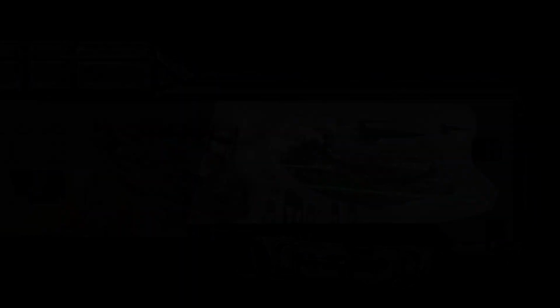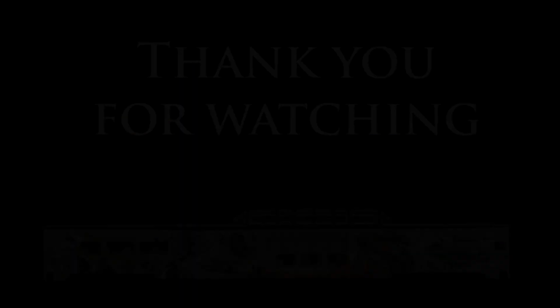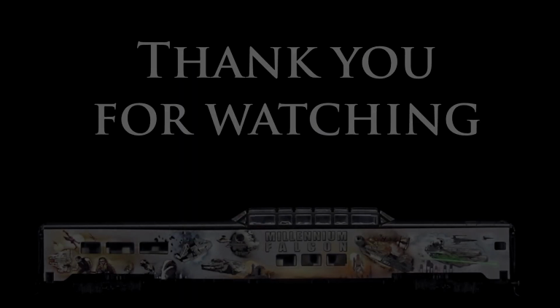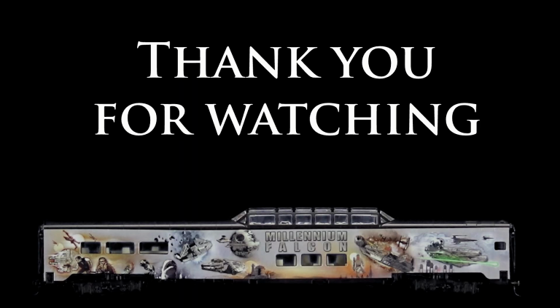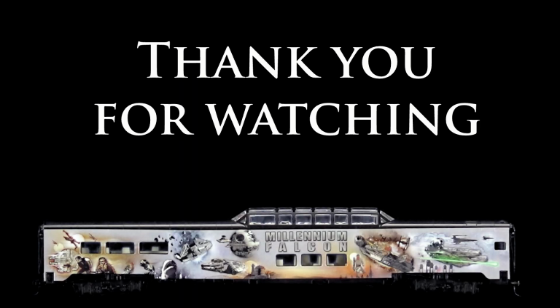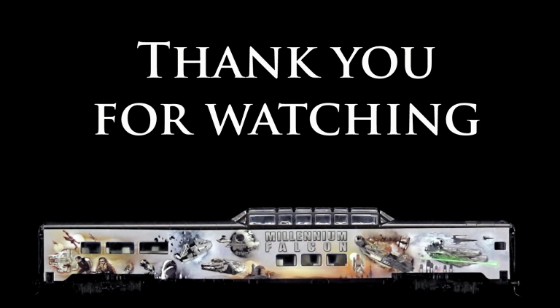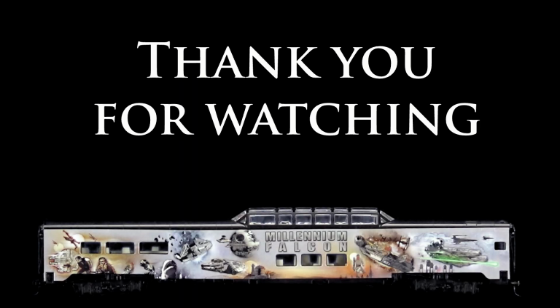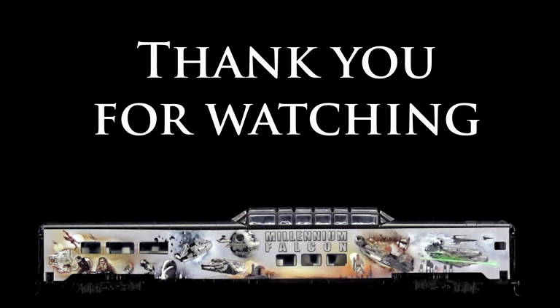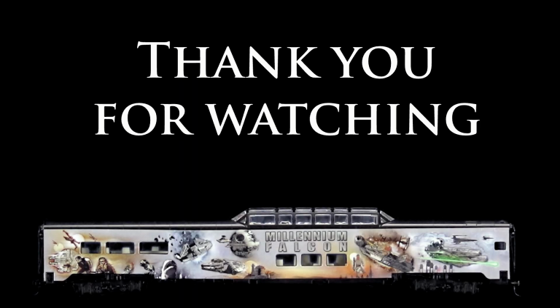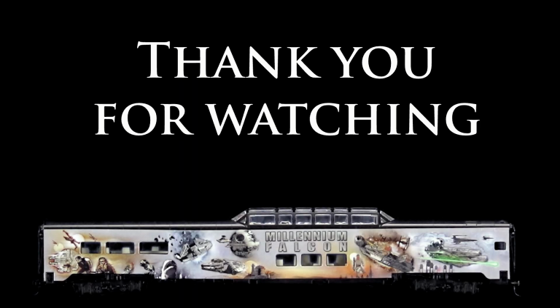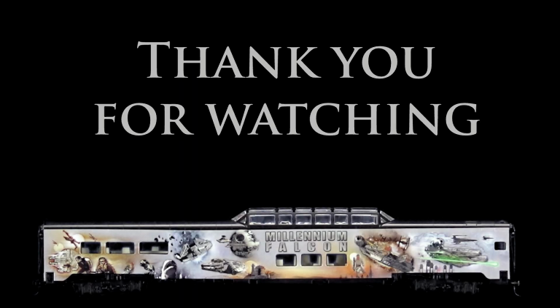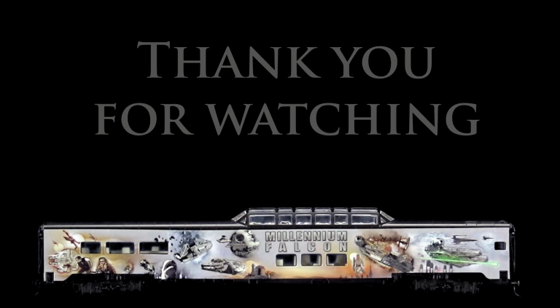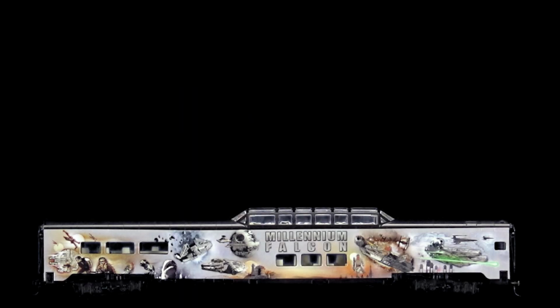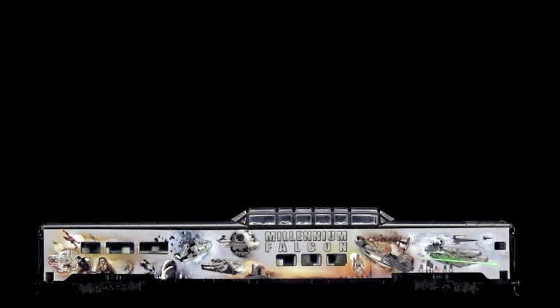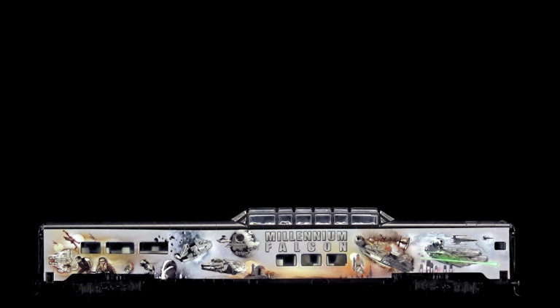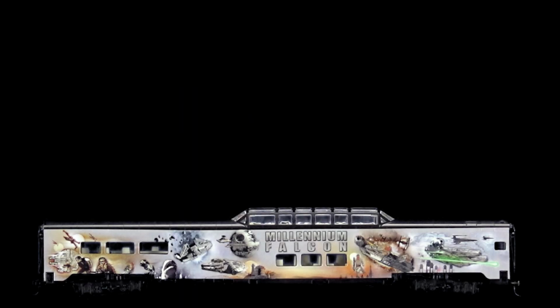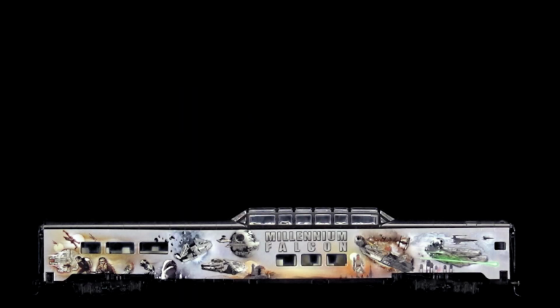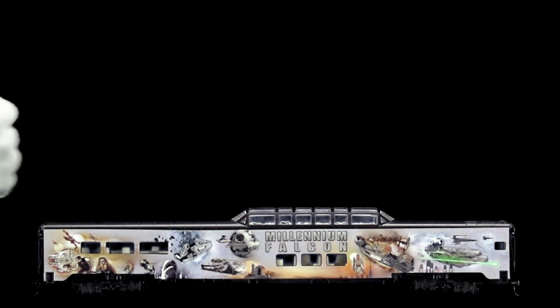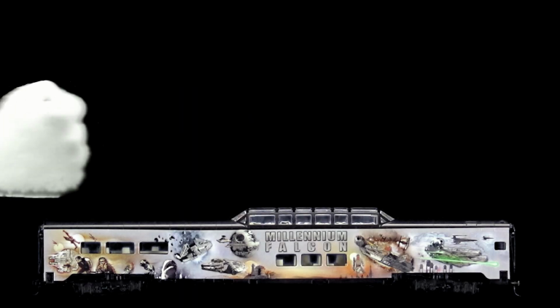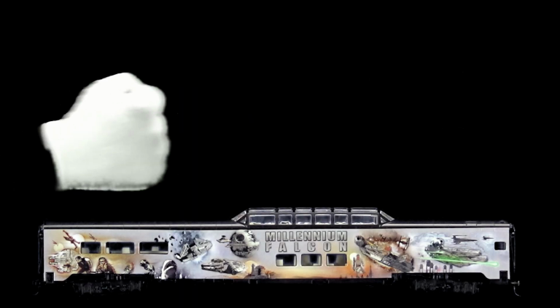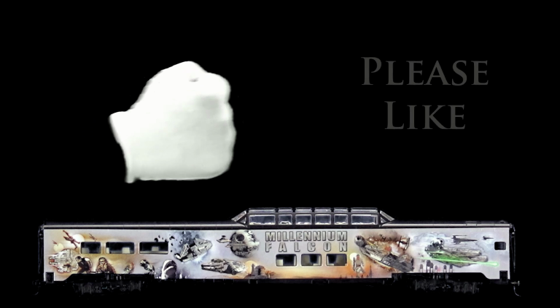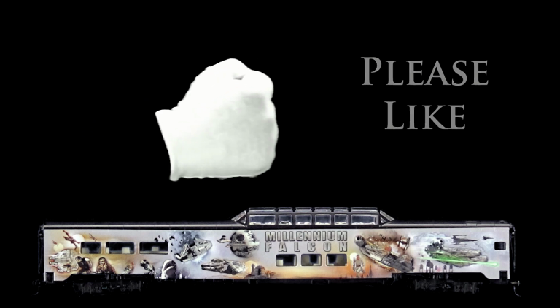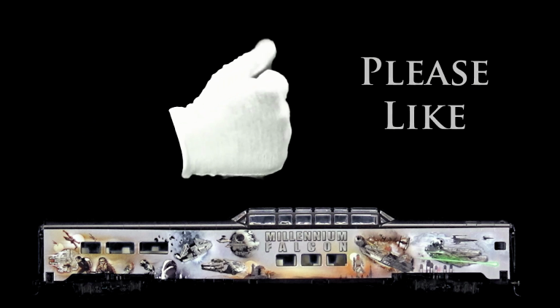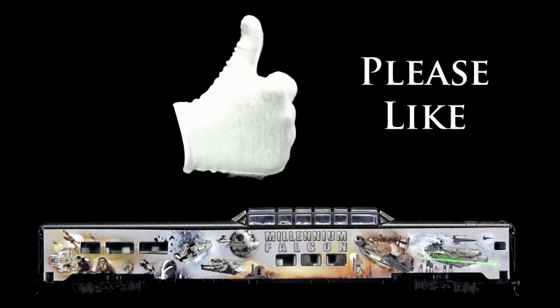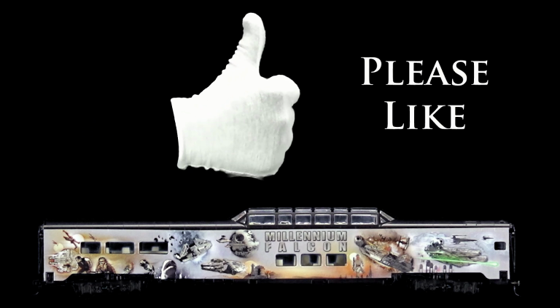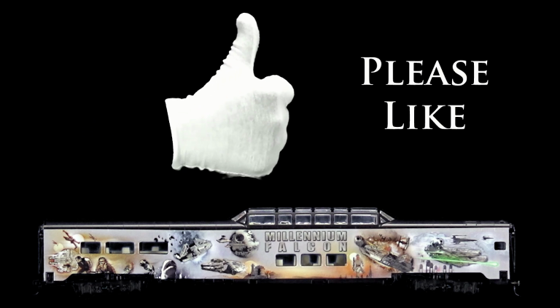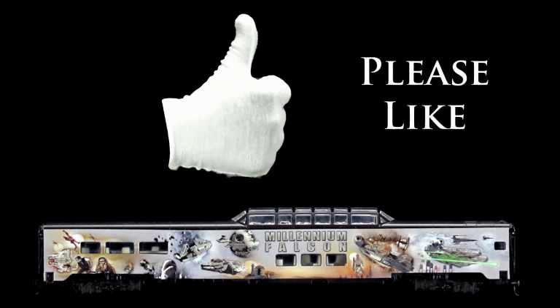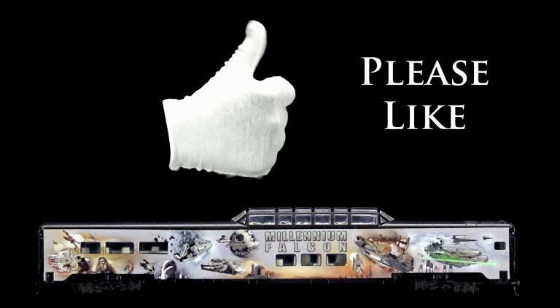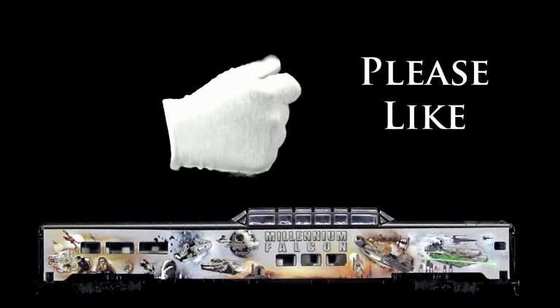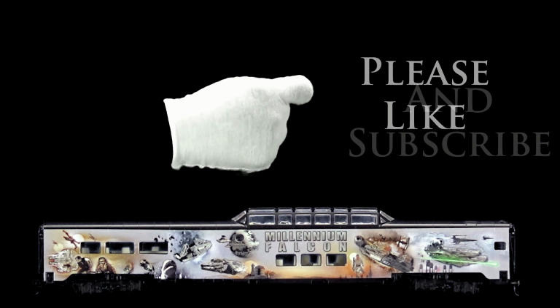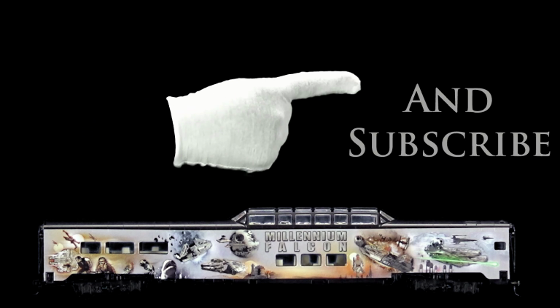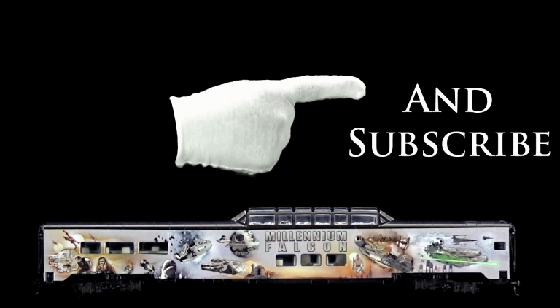Thank you for watching. Please like and subscribe.